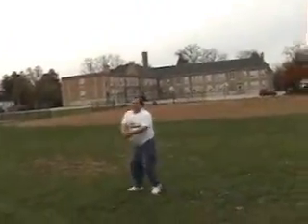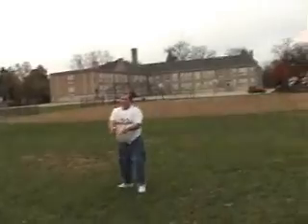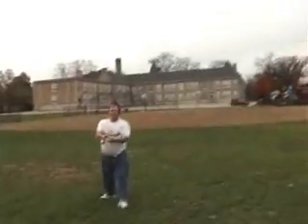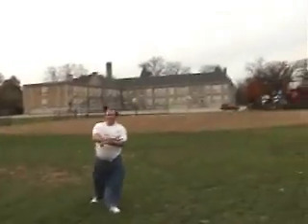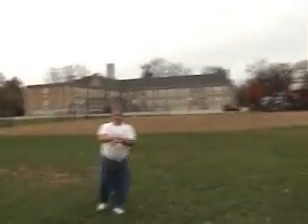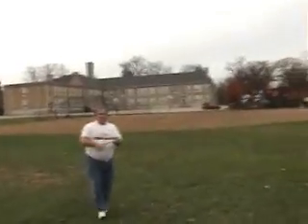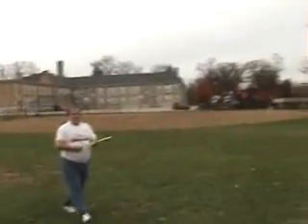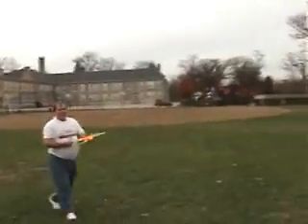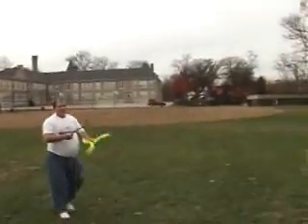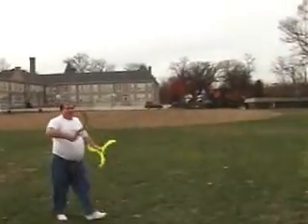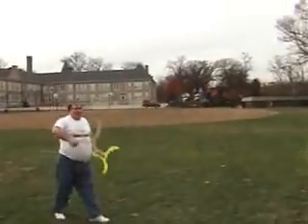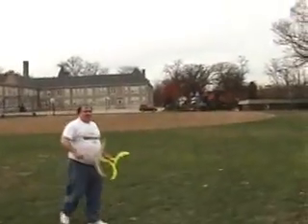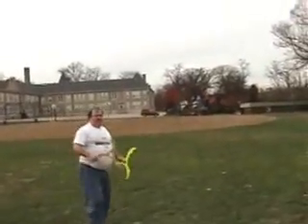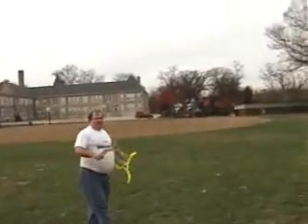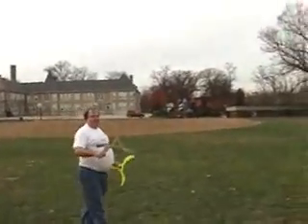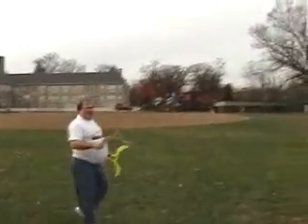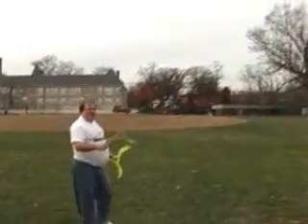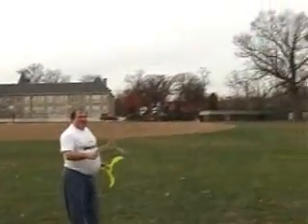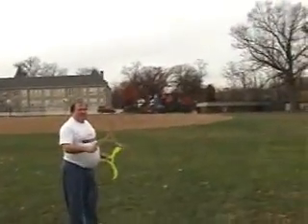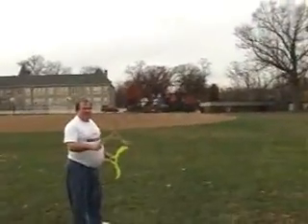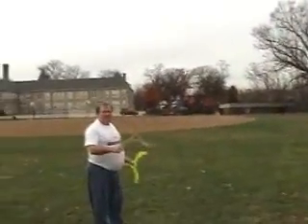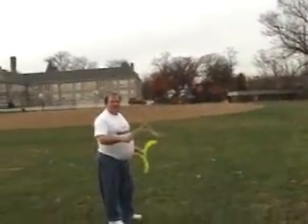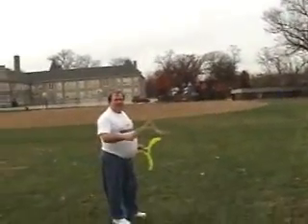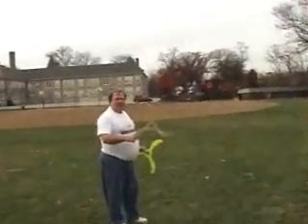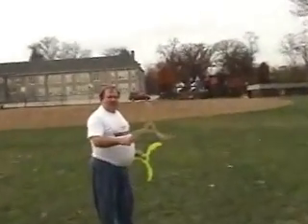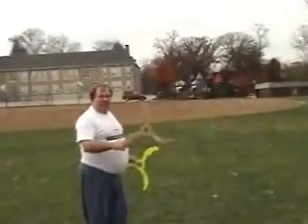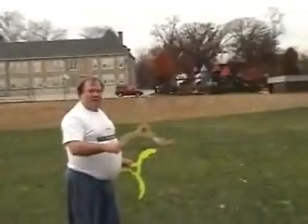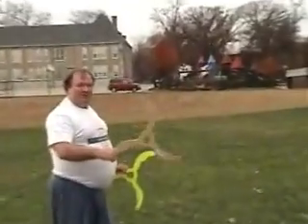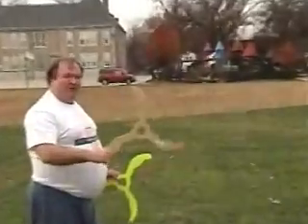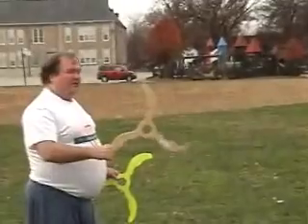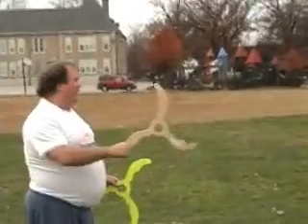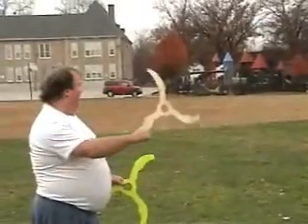This is only about a maybe four mile per hour throw. It's very soft.